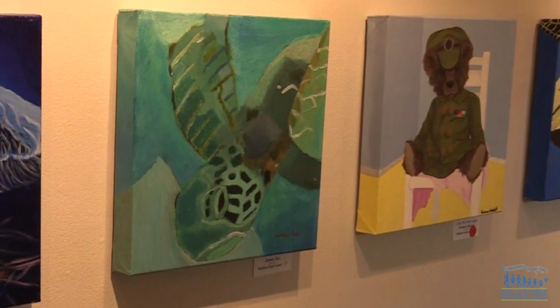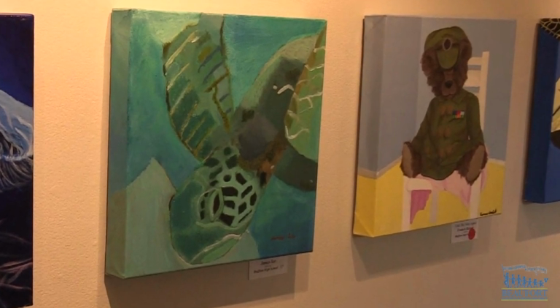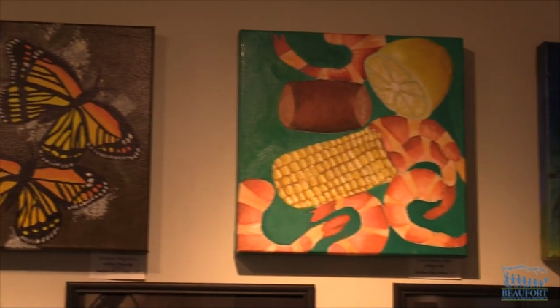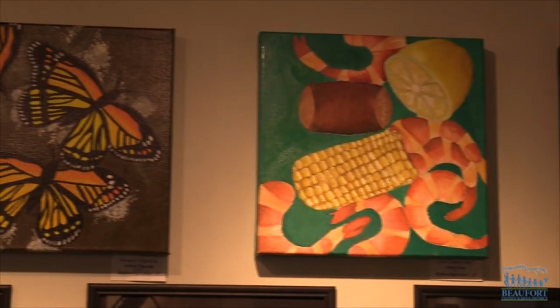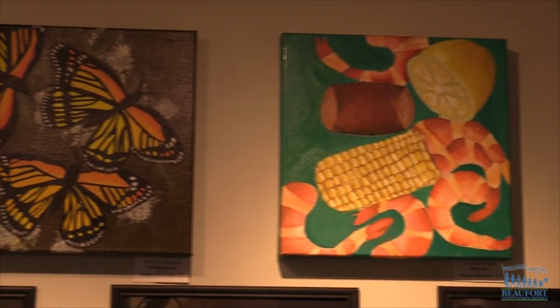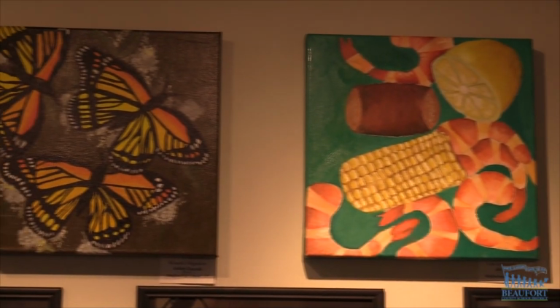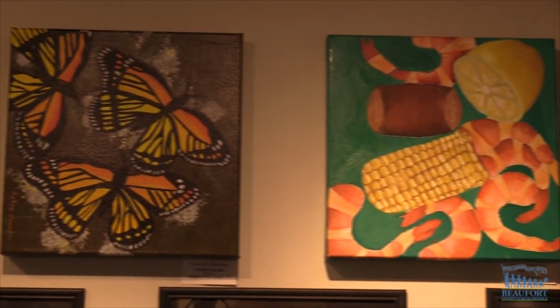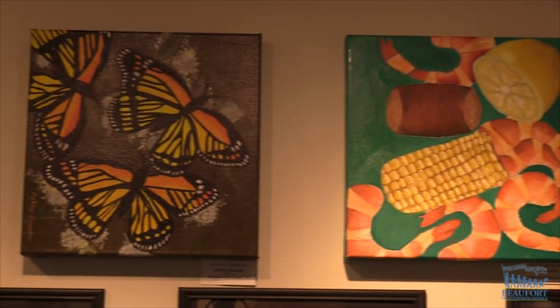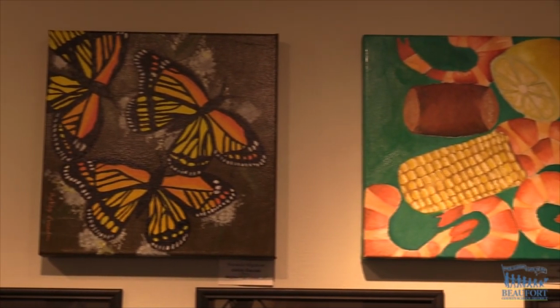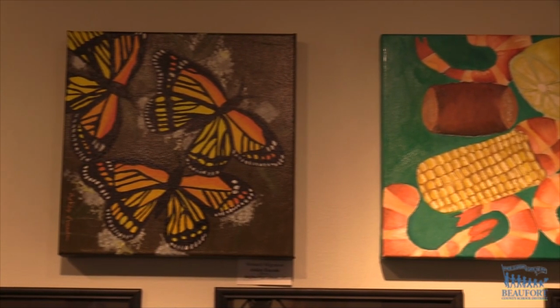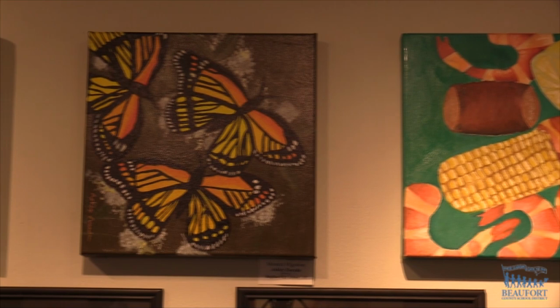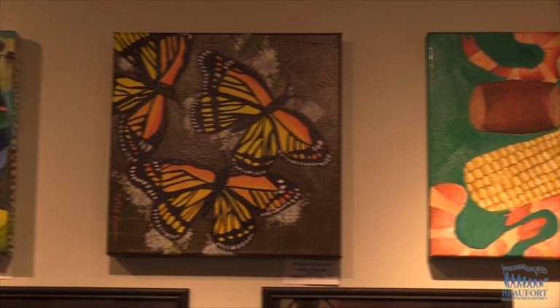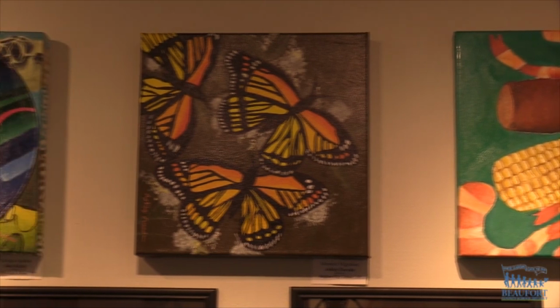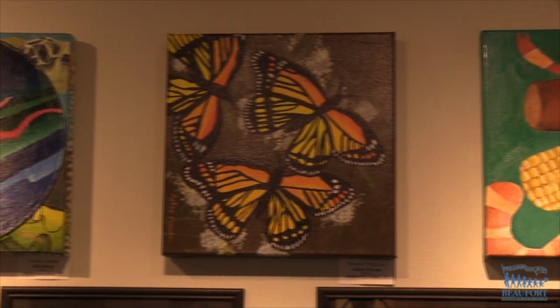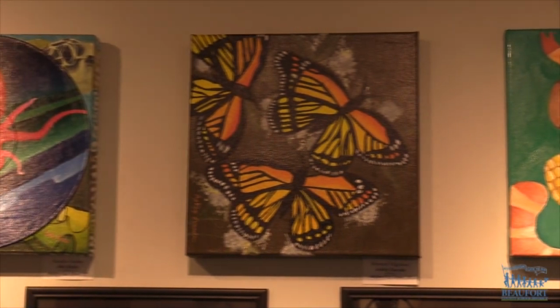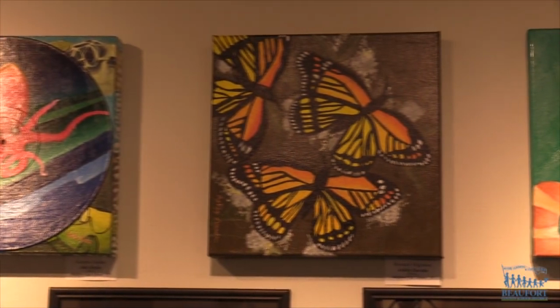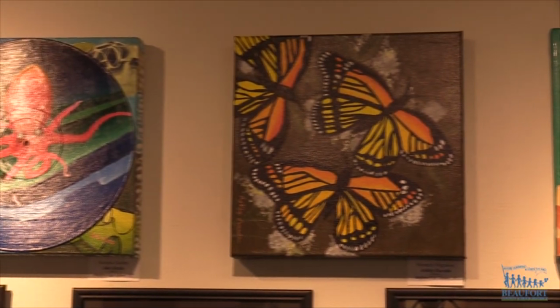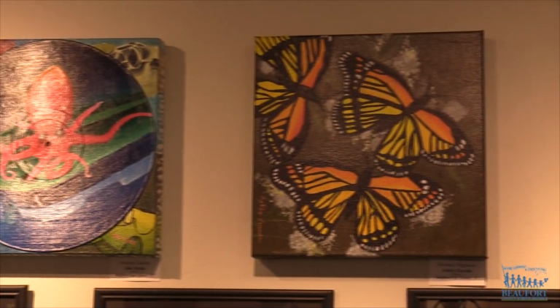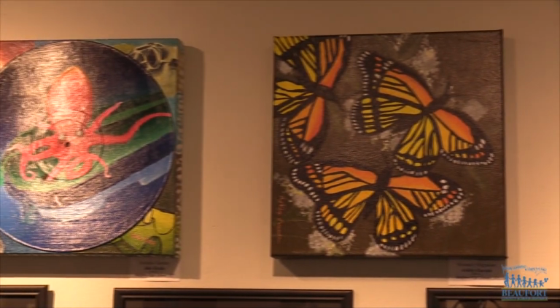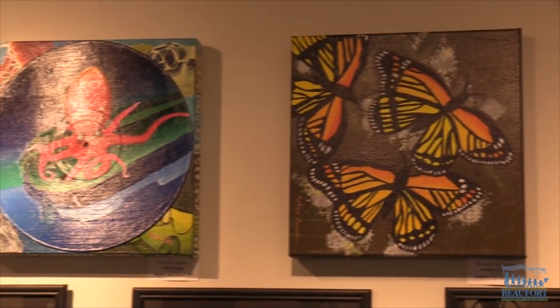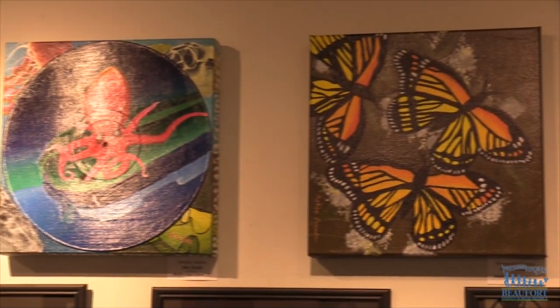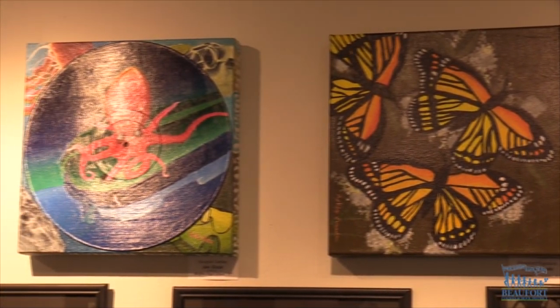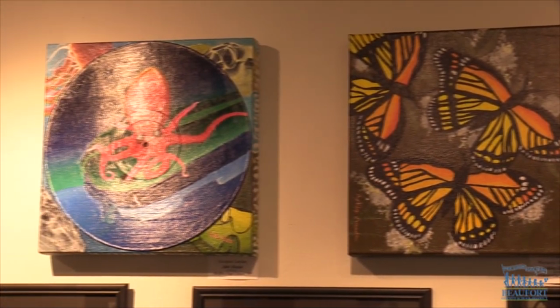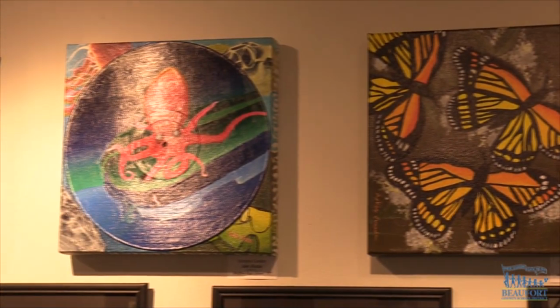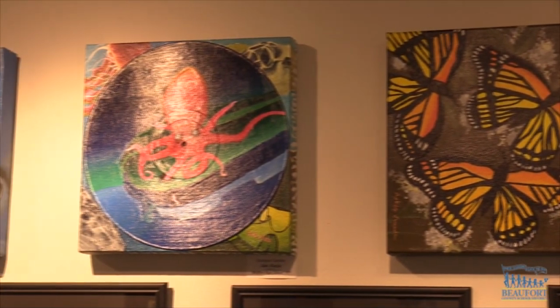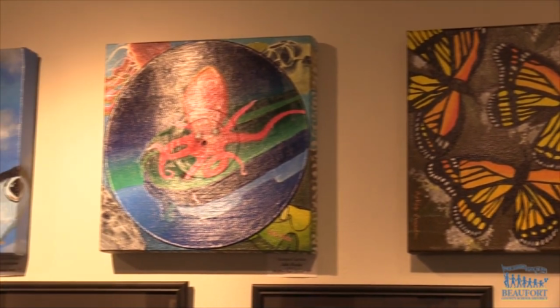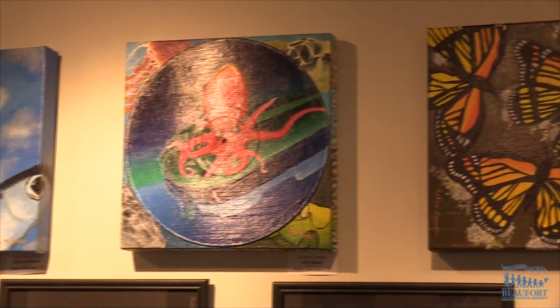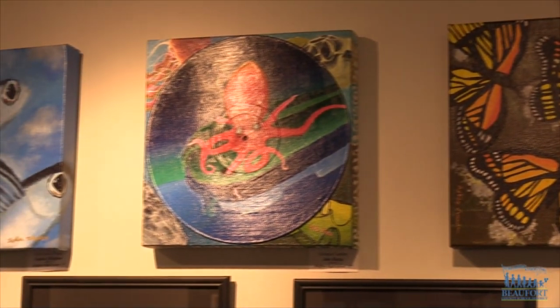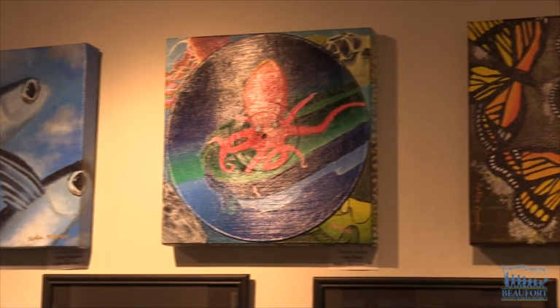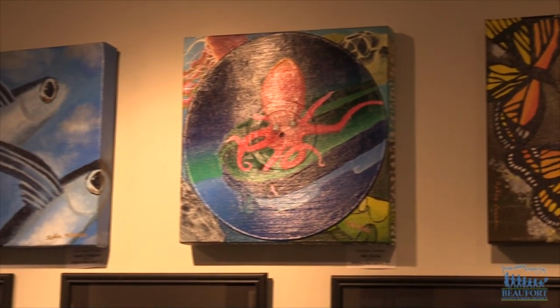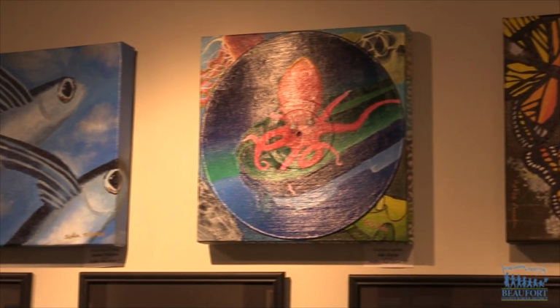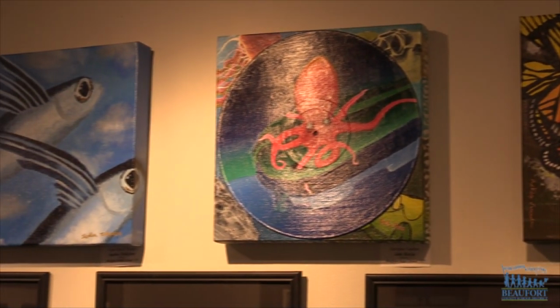An opening reception will be held at the gallery on Church Street Friday from 5 to 7 p.m. It's free and open to the public.